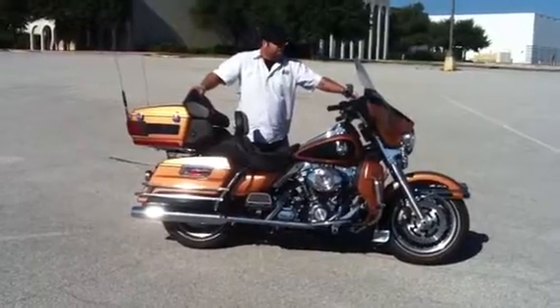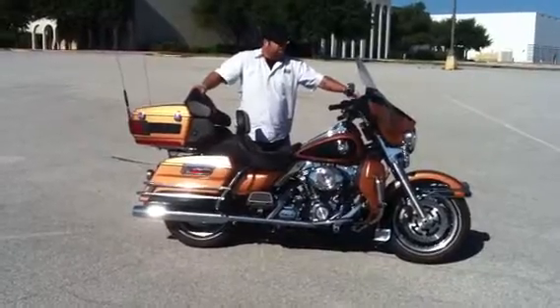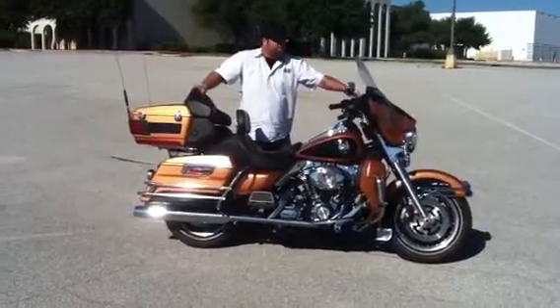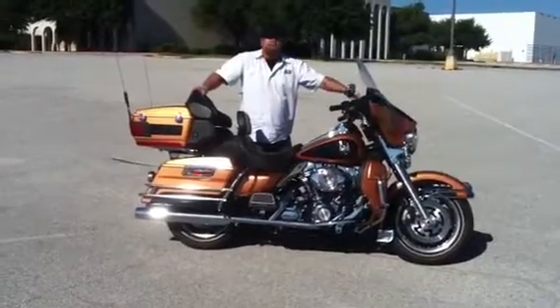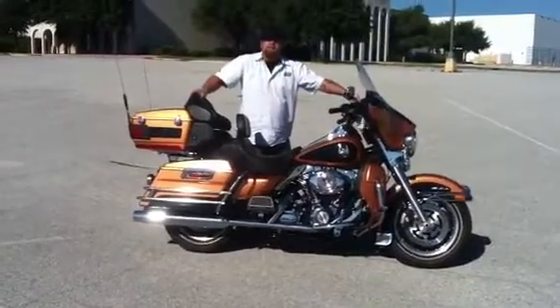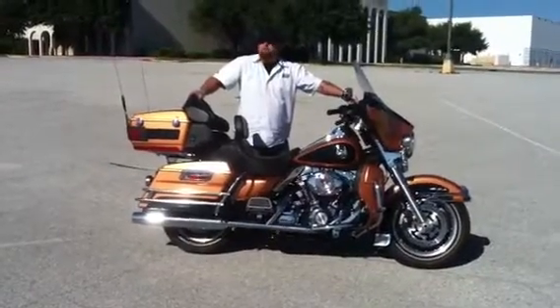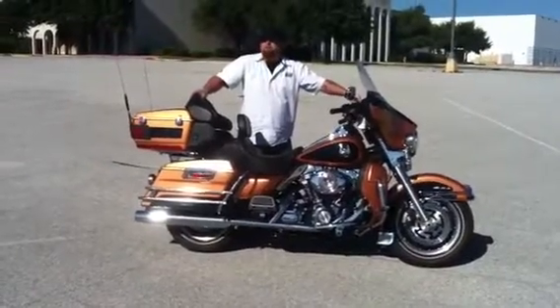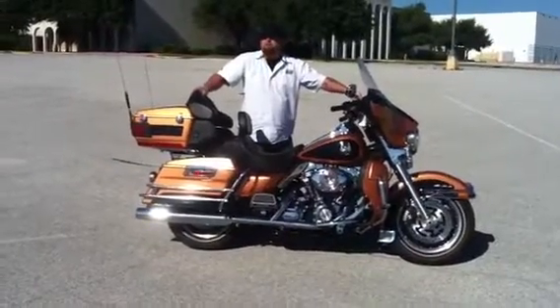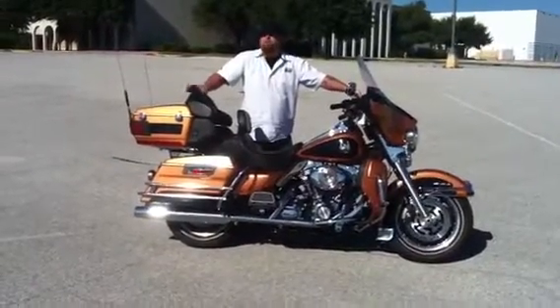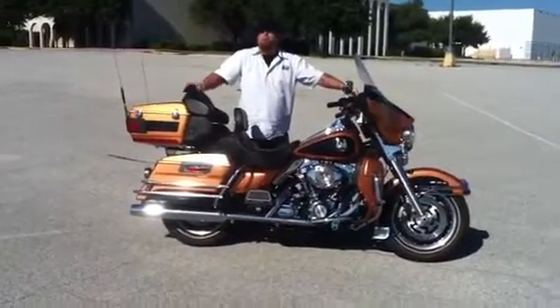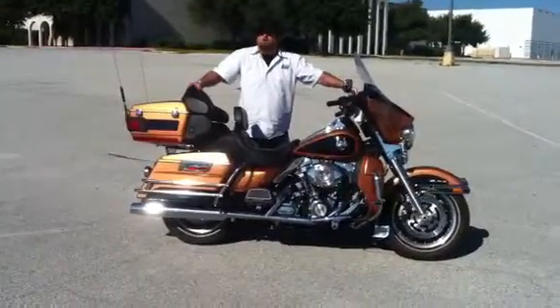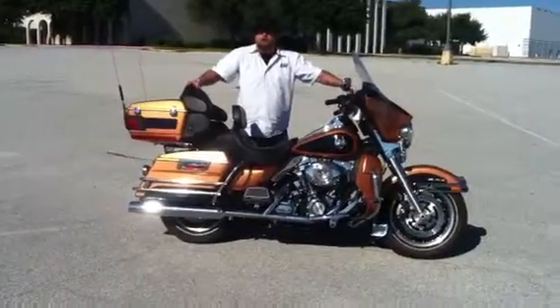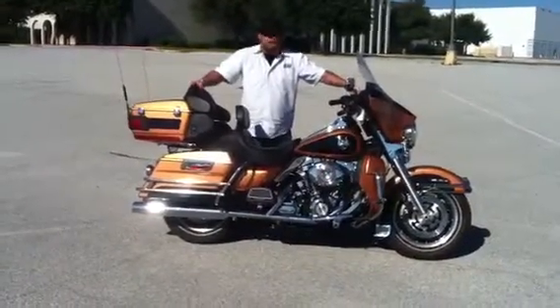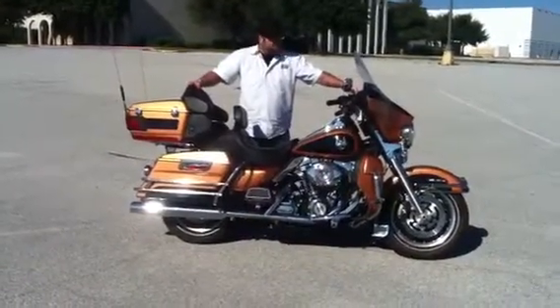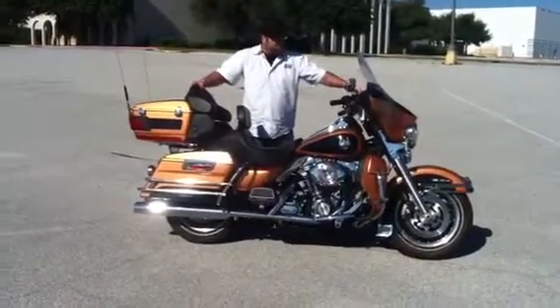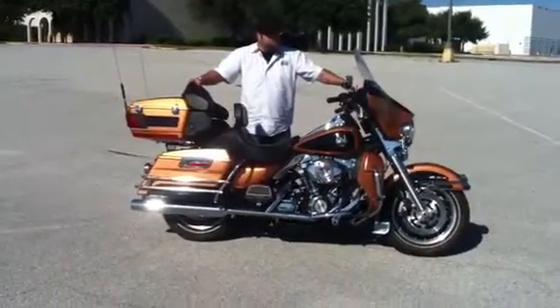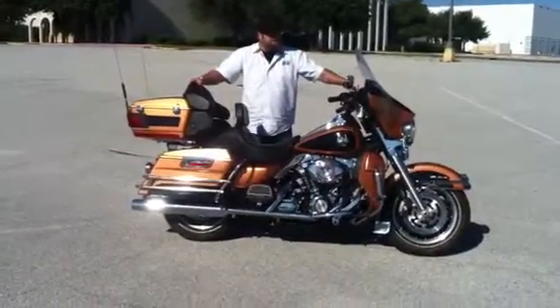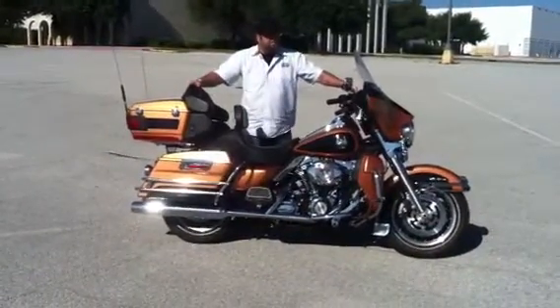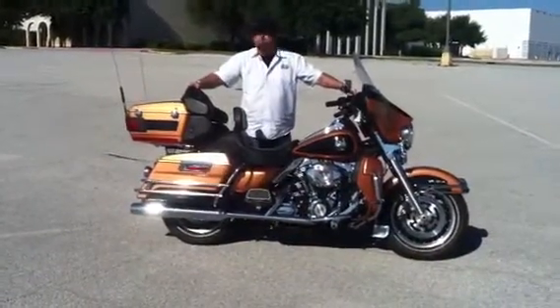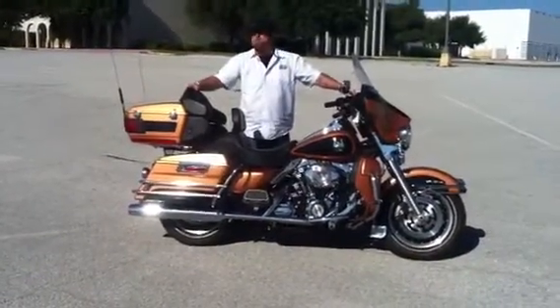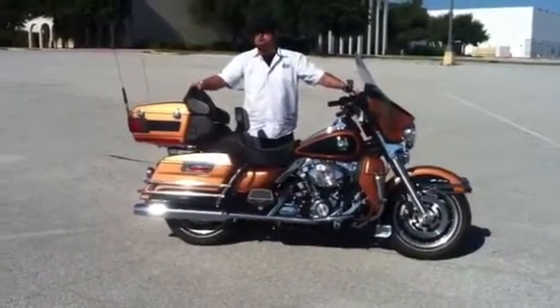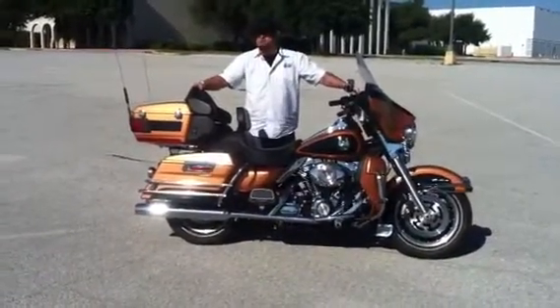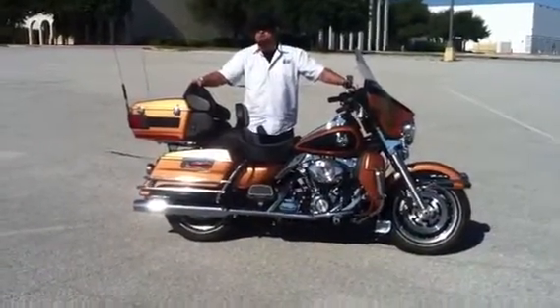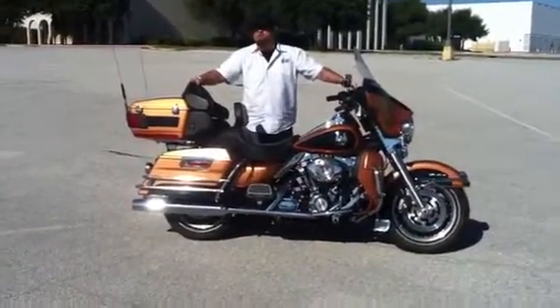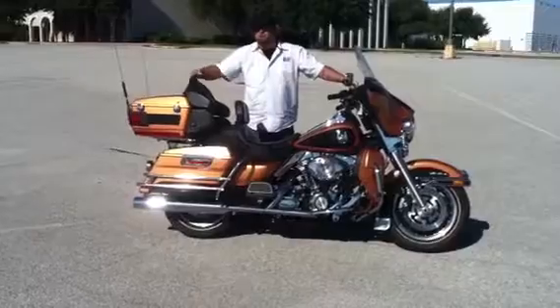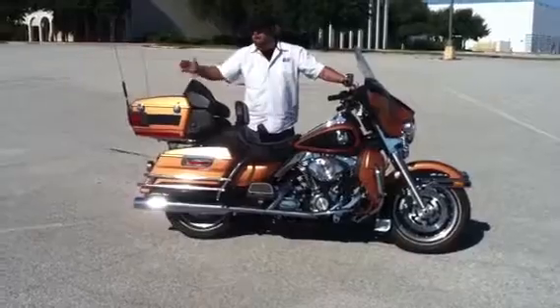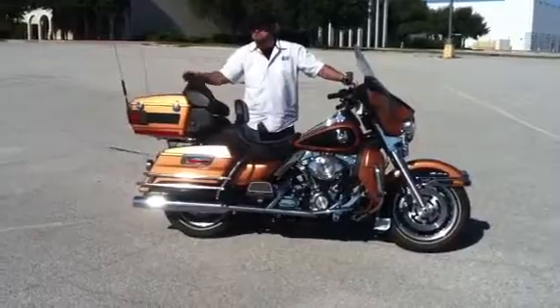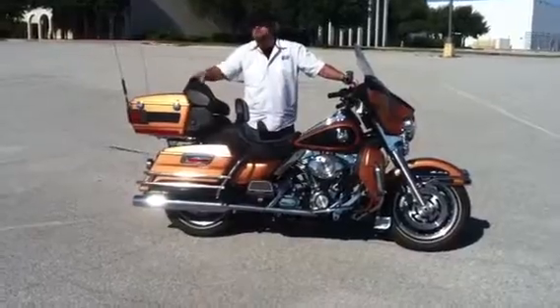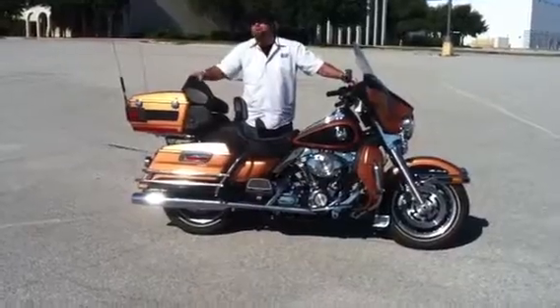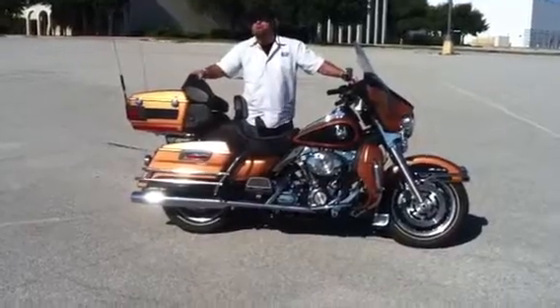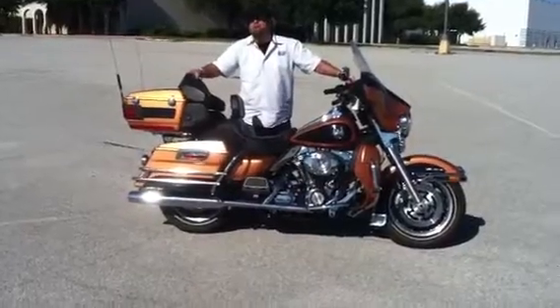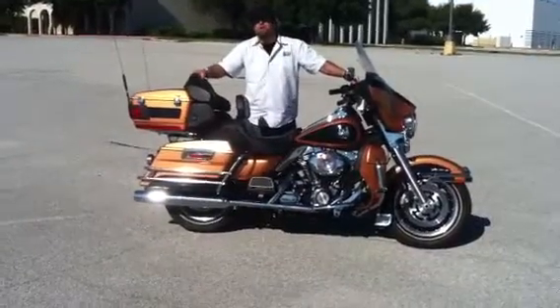We do finance, we do ship worldwide. Give me a shout if this is the bike you're looking for and we'll see if we can't make a deal.